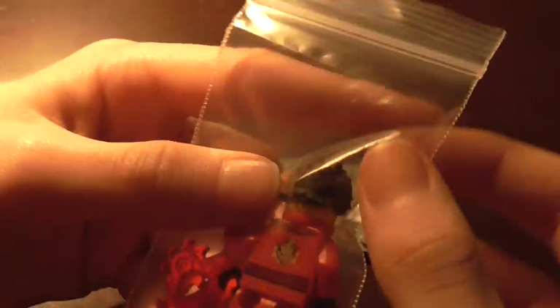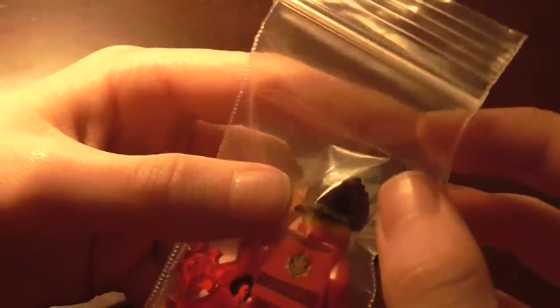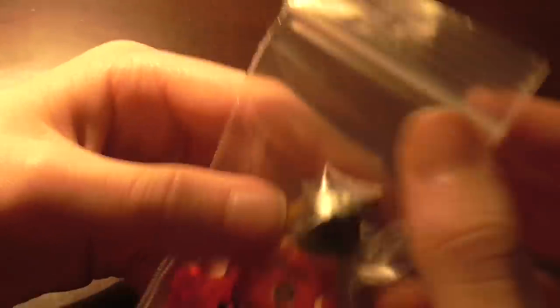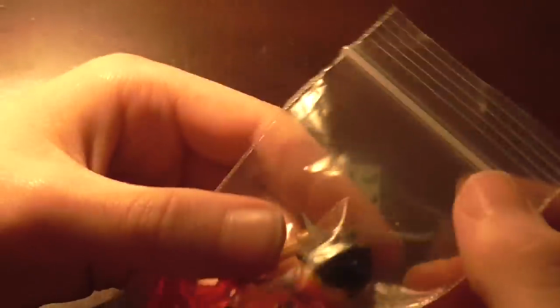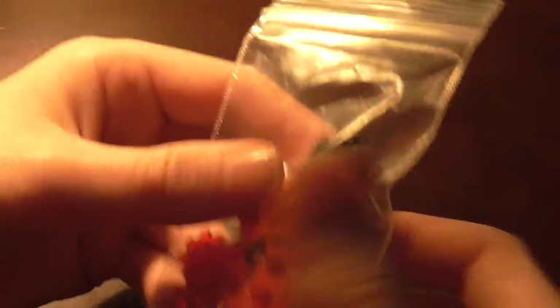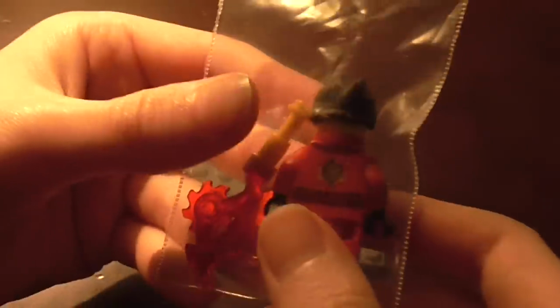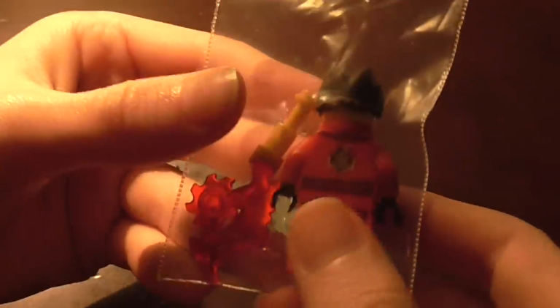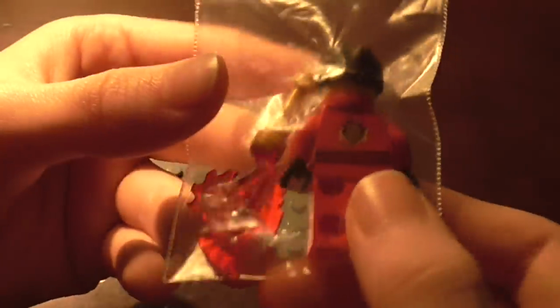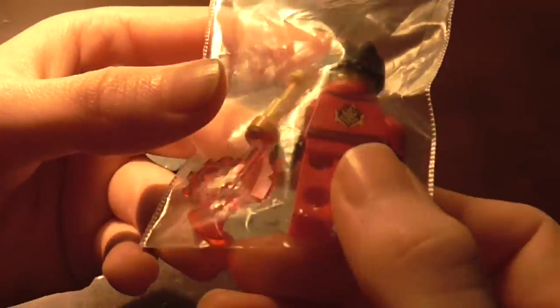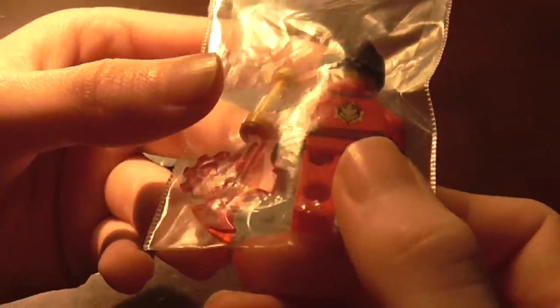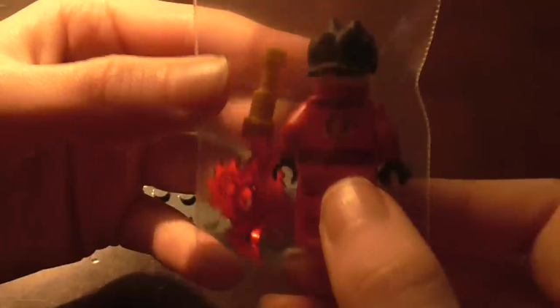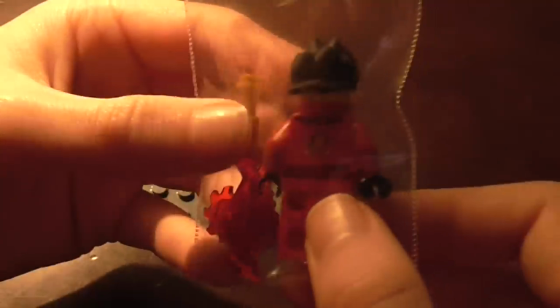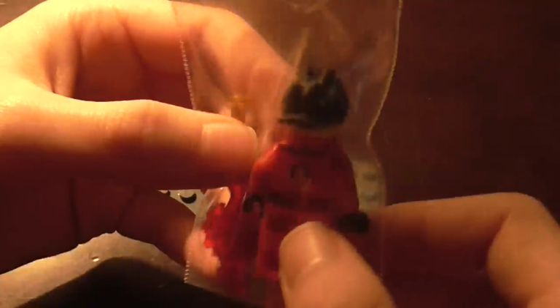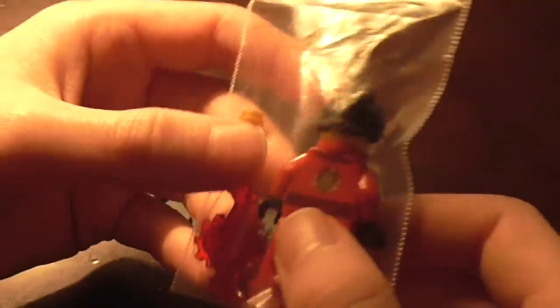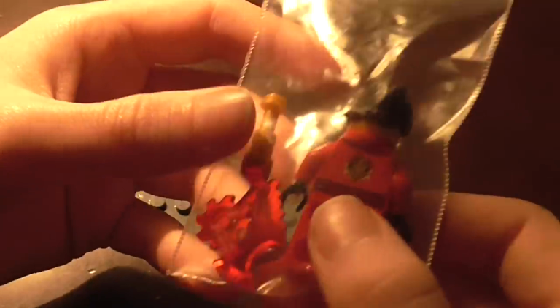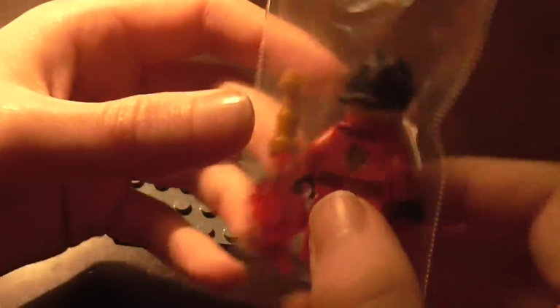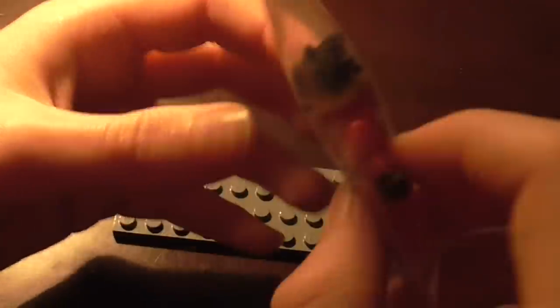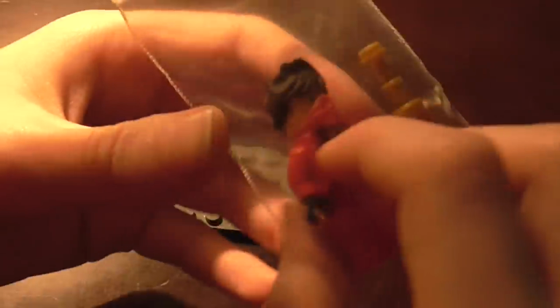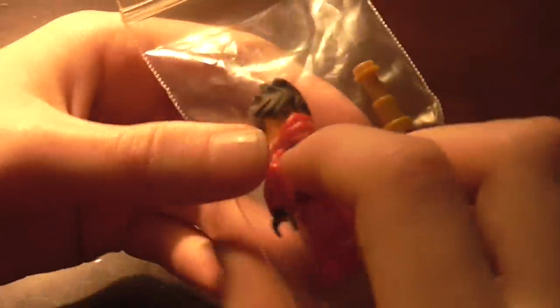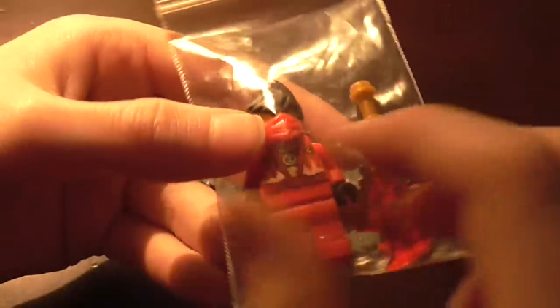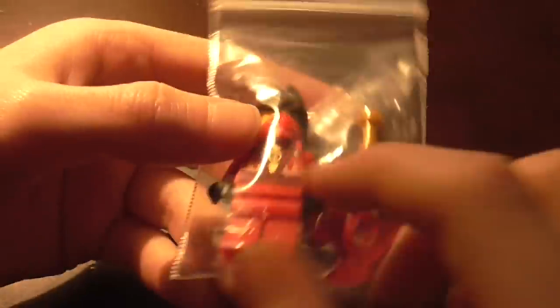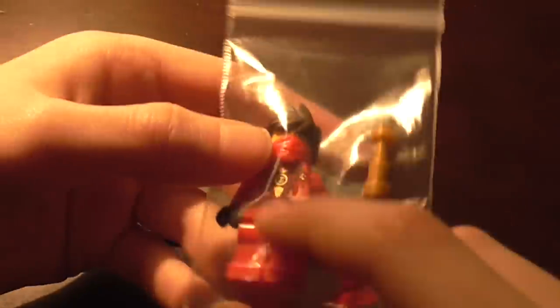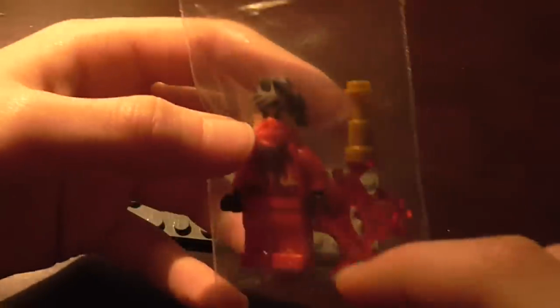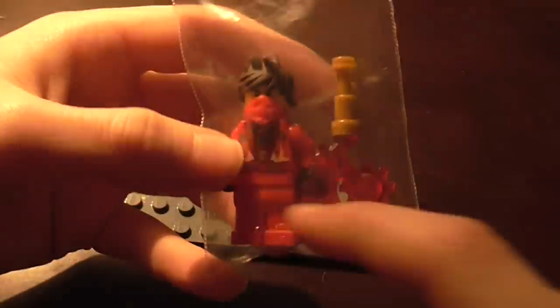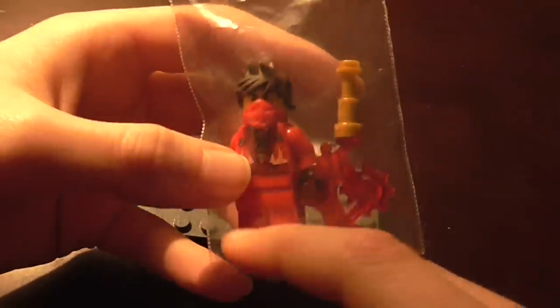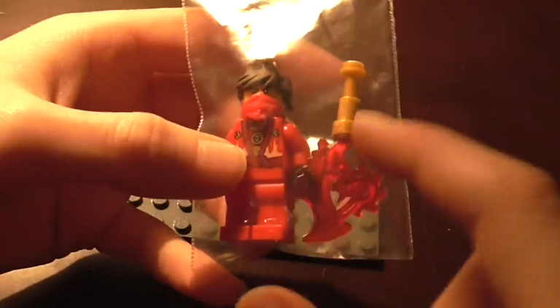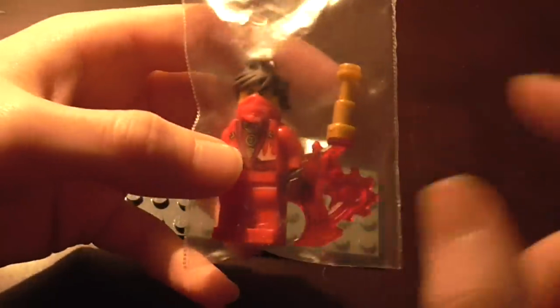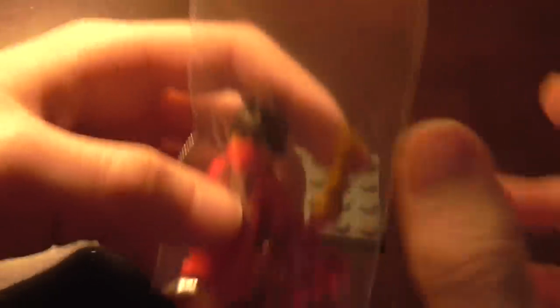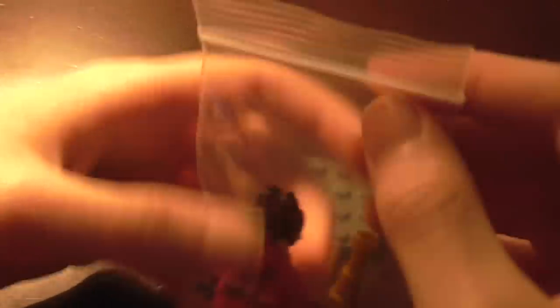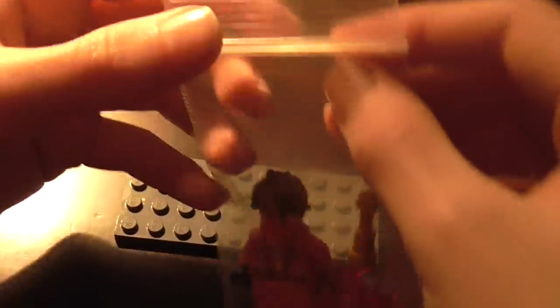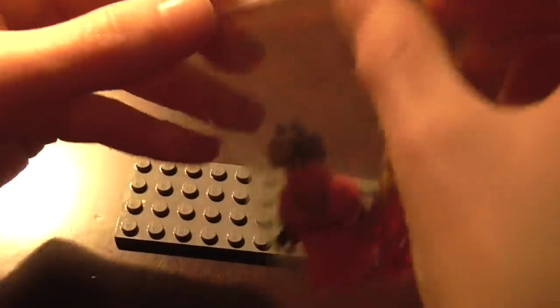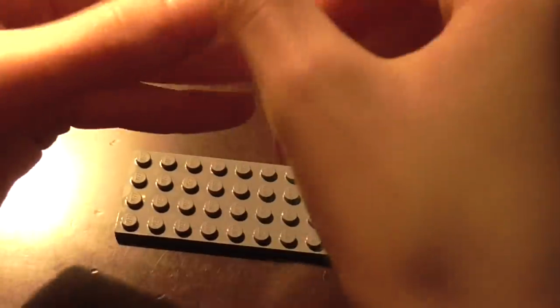It did come in this little packaging, and you can just see I've got the minifigure and the Techno Blade.